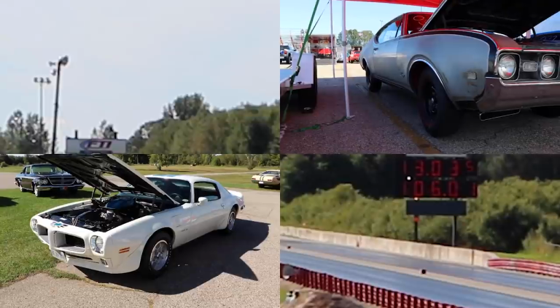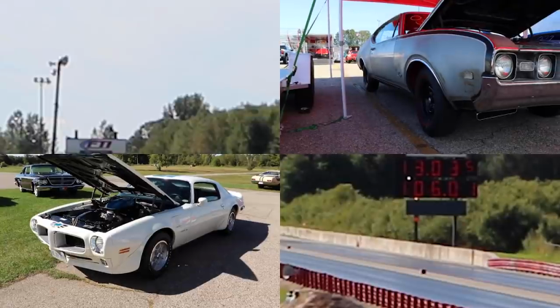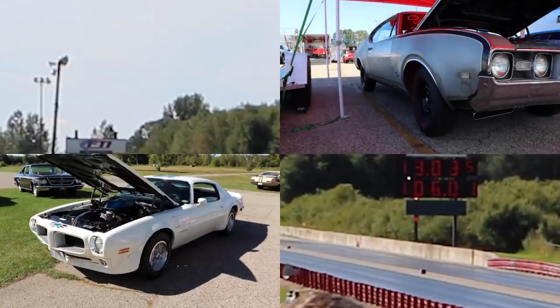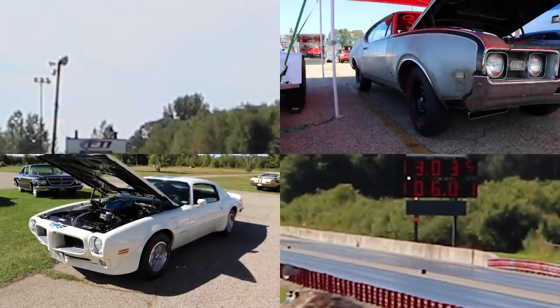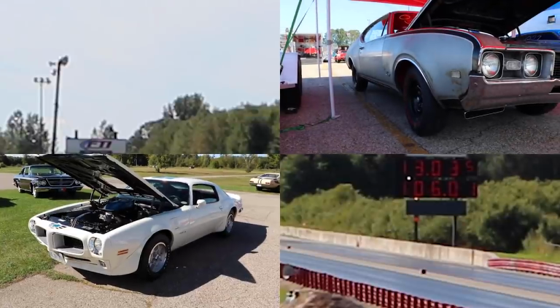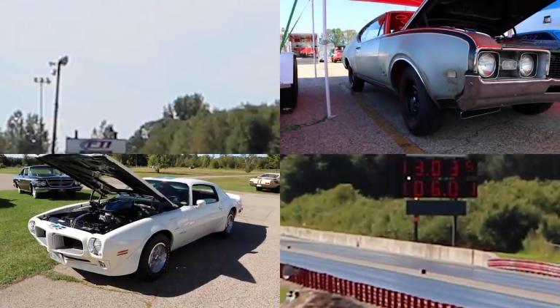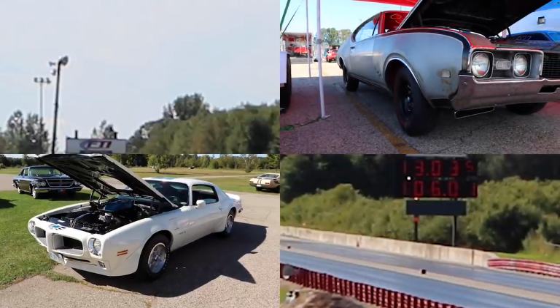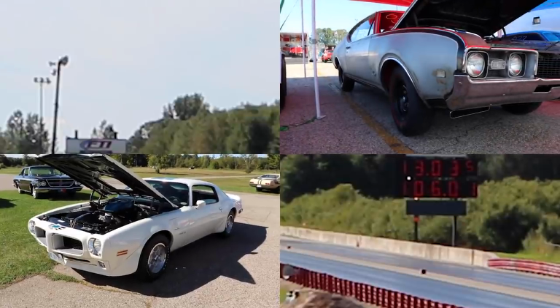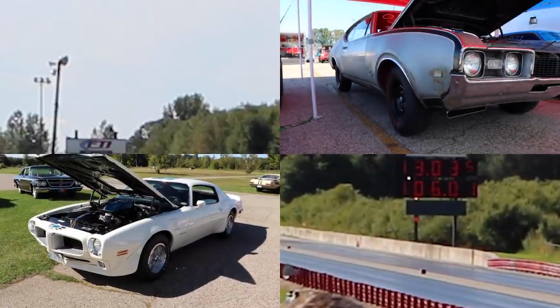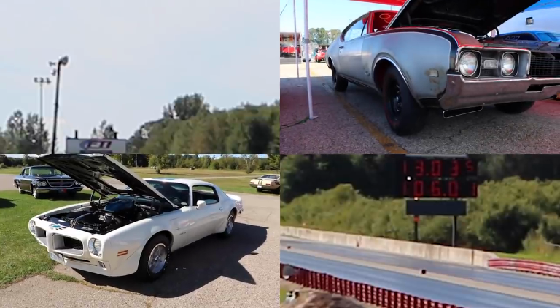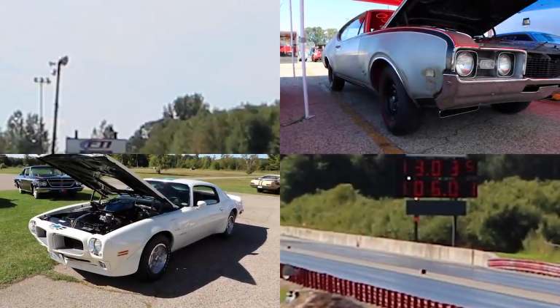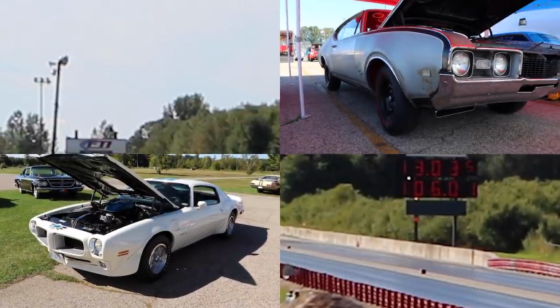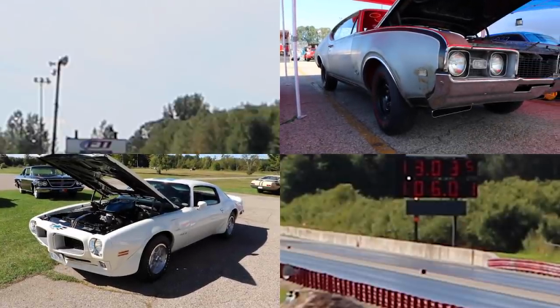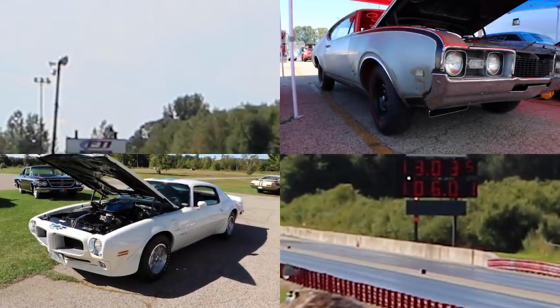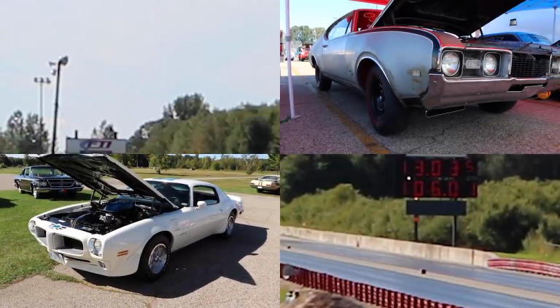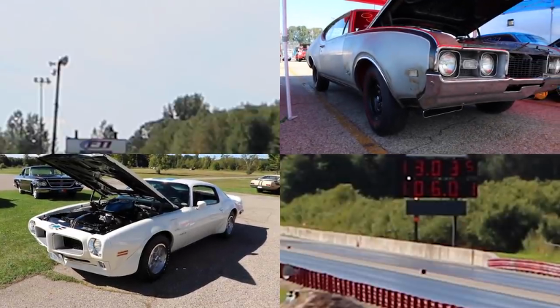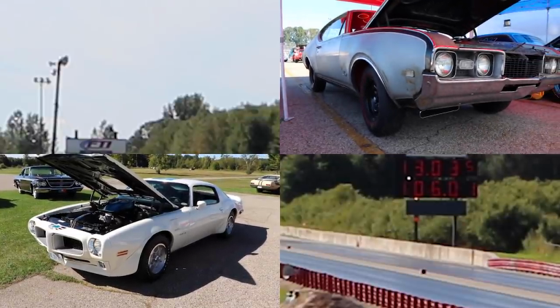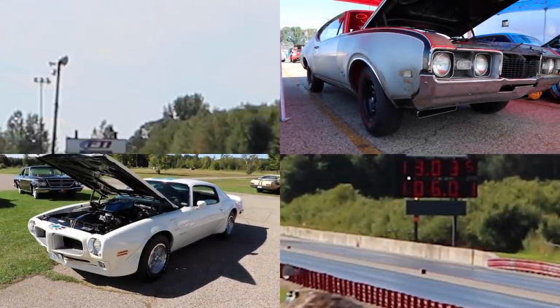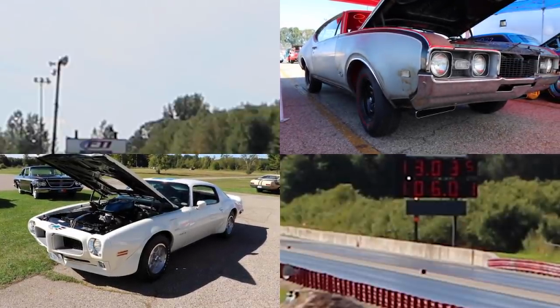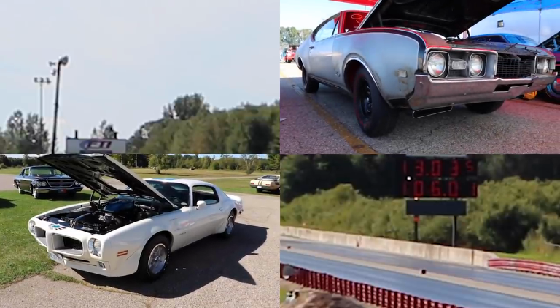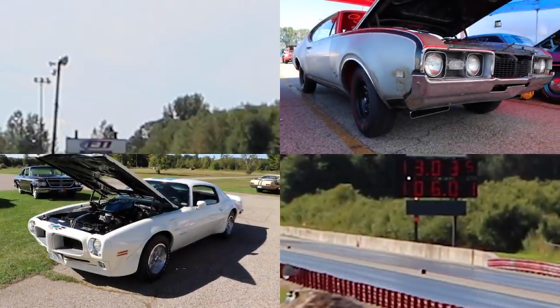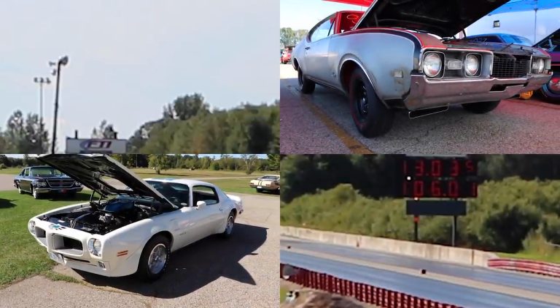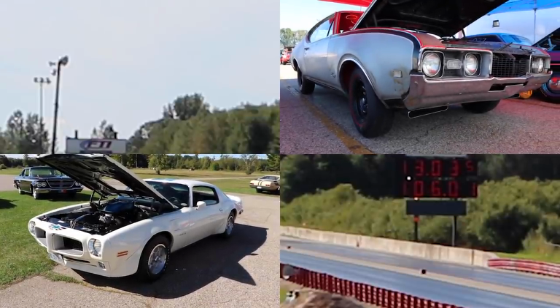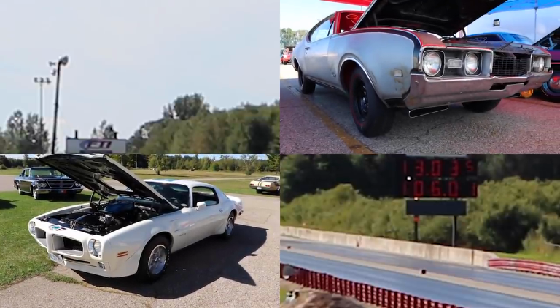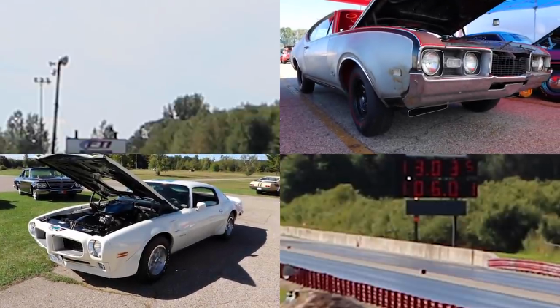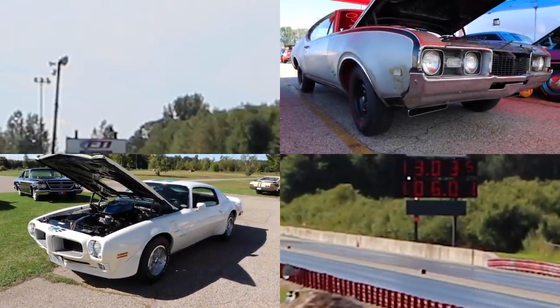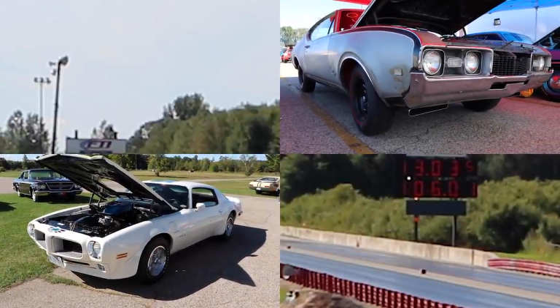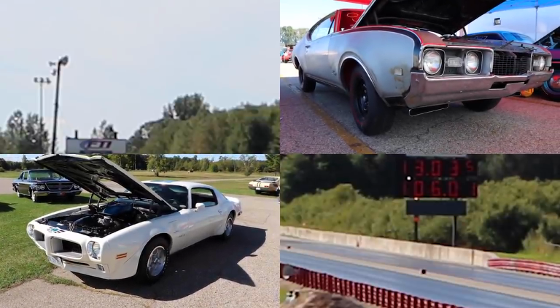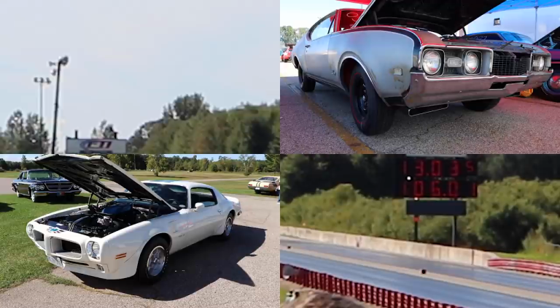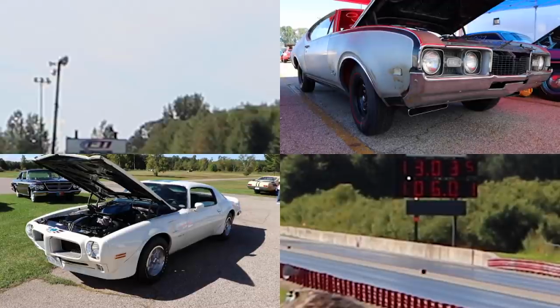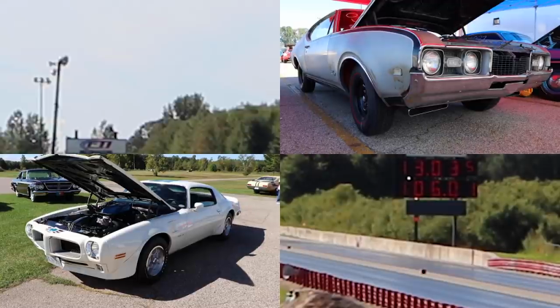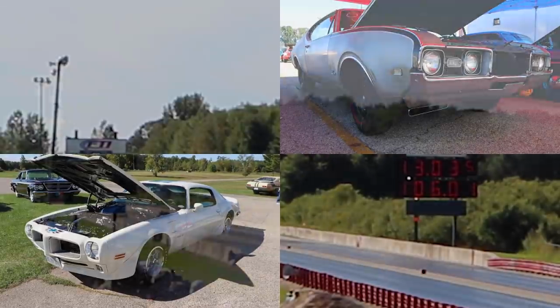A huge thanks to both of the owners for bringing out these cars — it was absolutely awesome seeing them on the drag strip. I'll catch you guys at the next one.